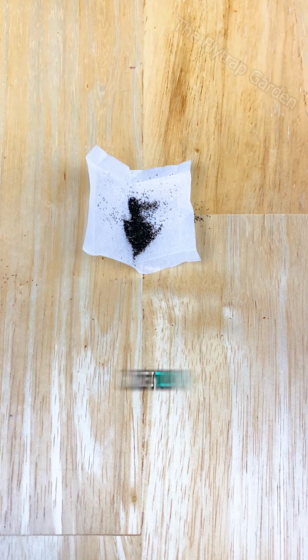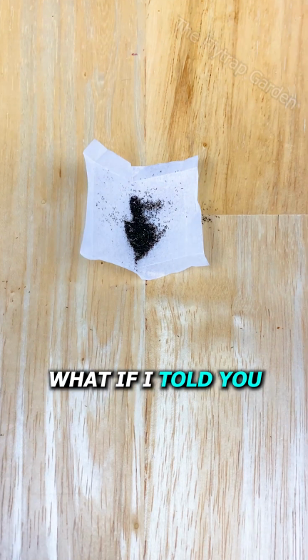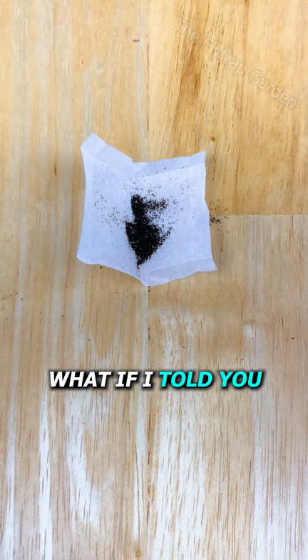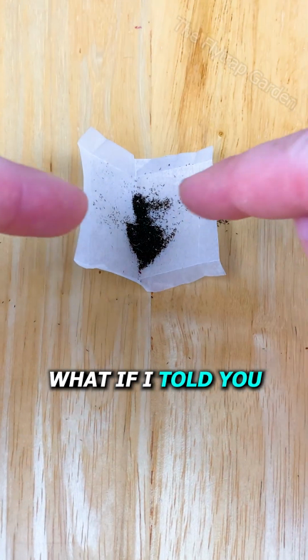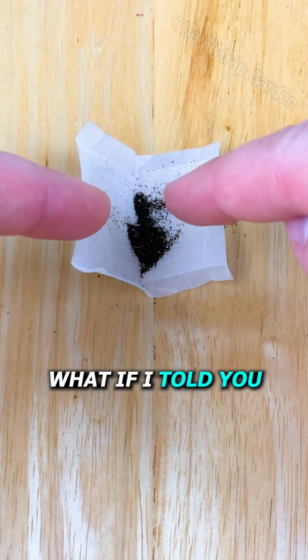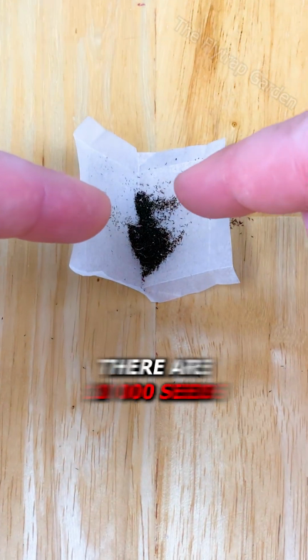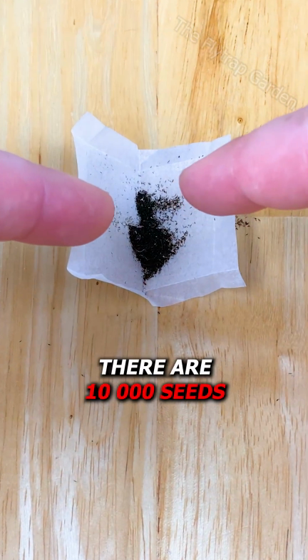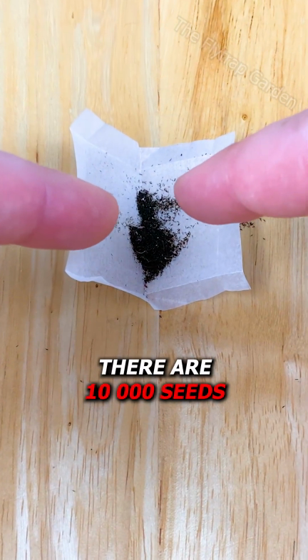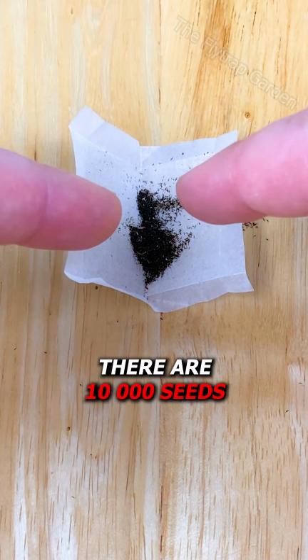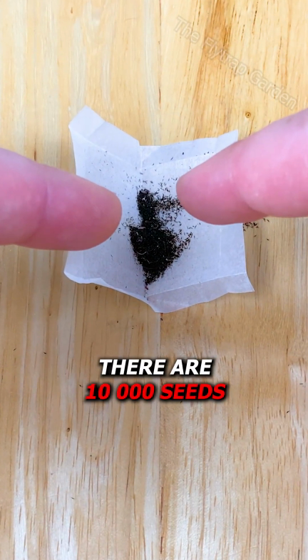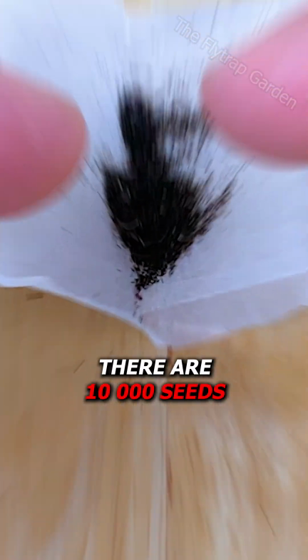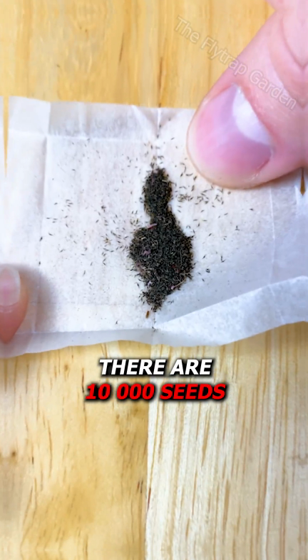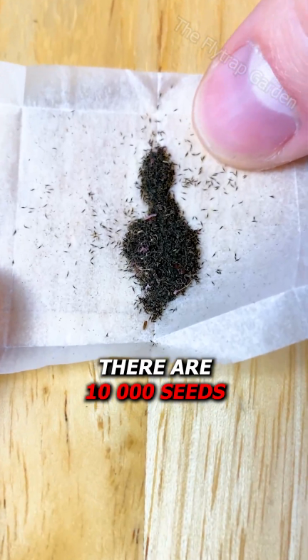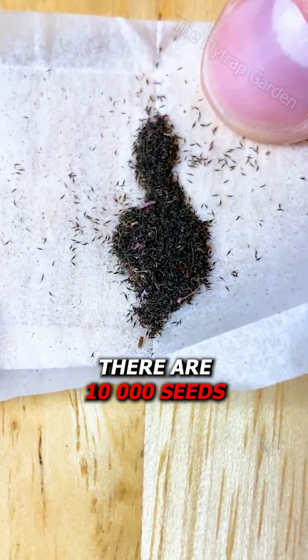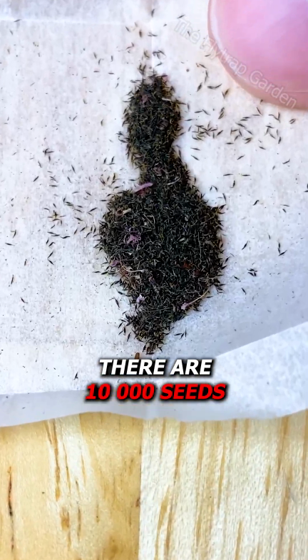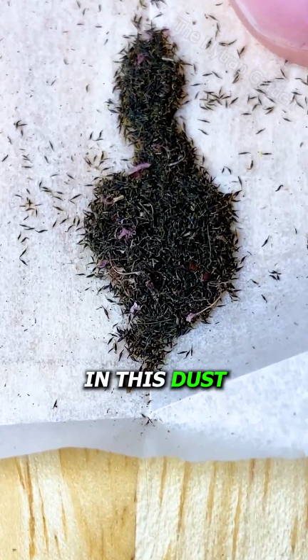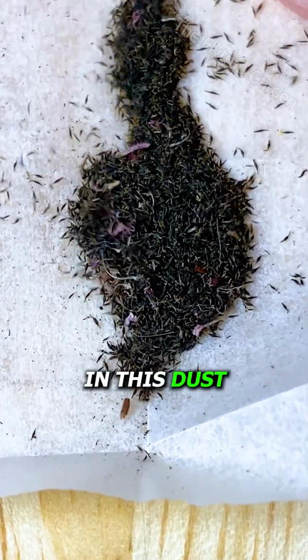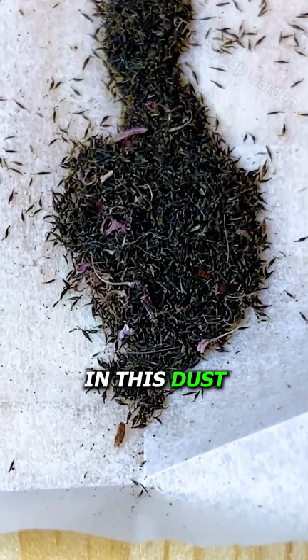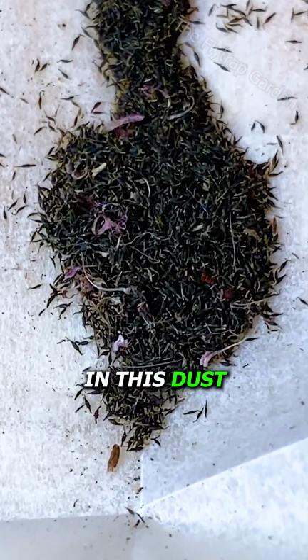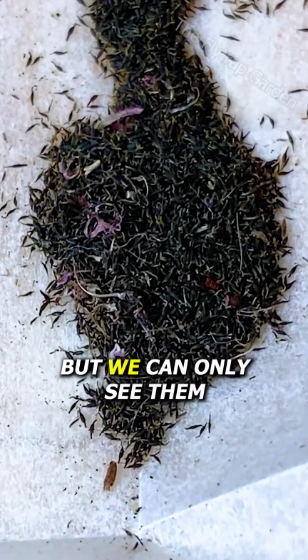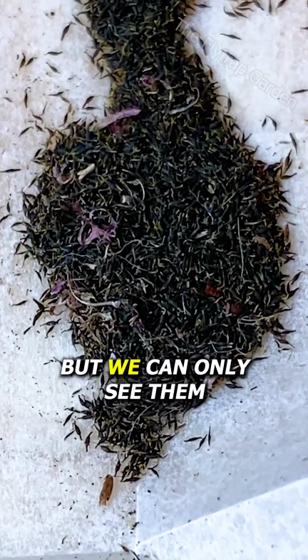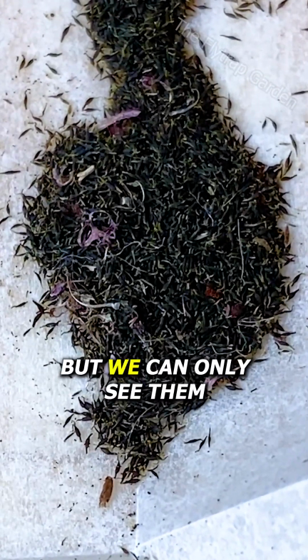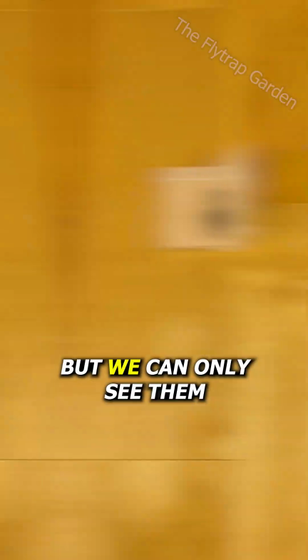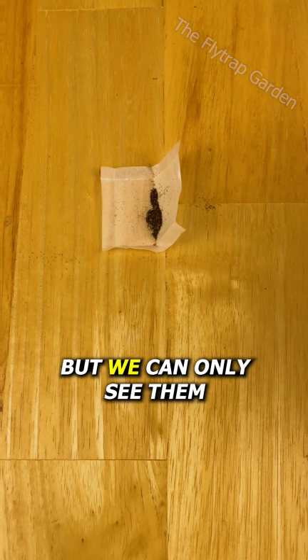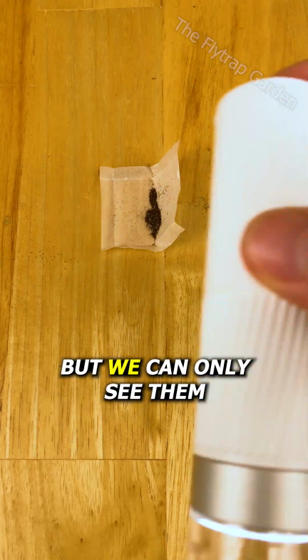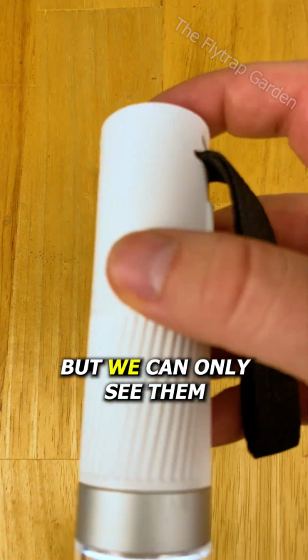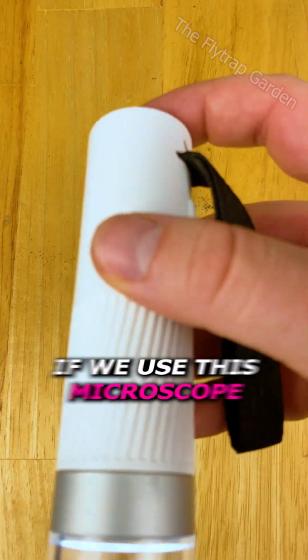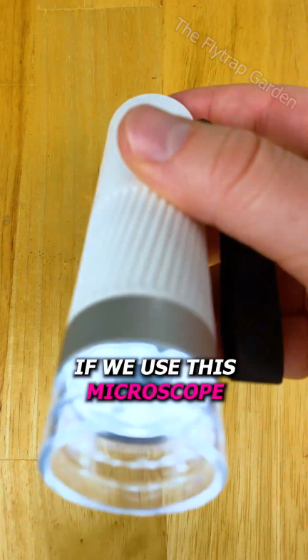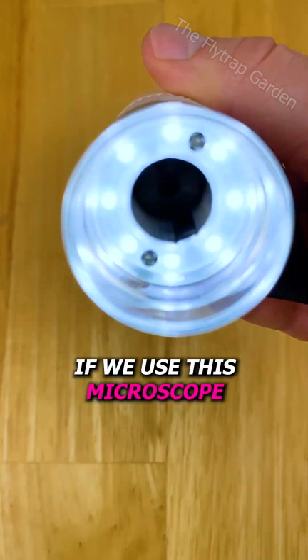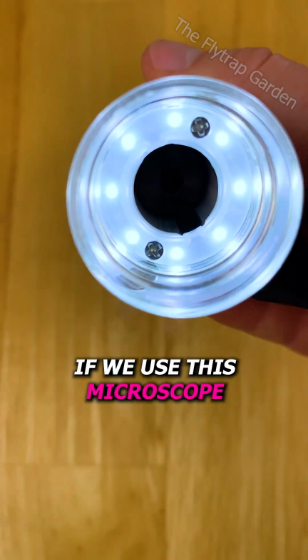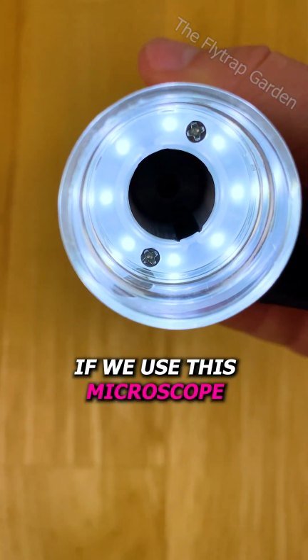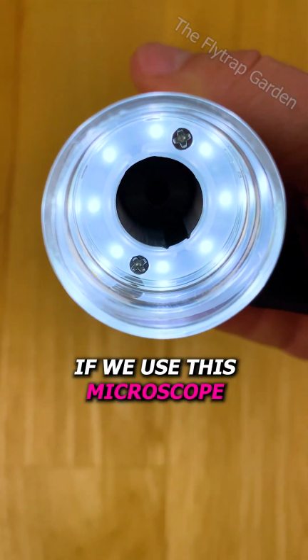What if I told you there are 10,000 seeds in this dust, but we can only see them if we use this microscope?